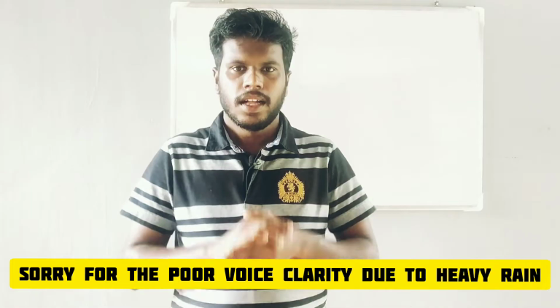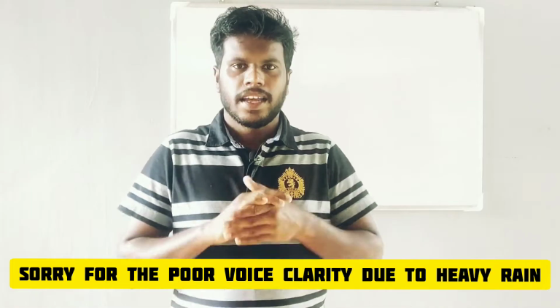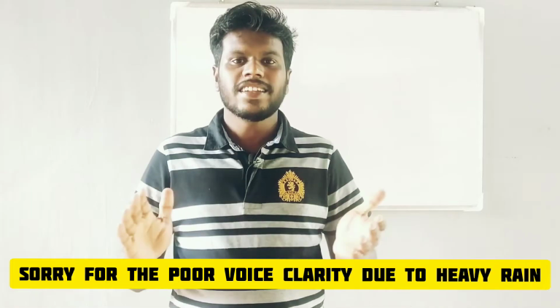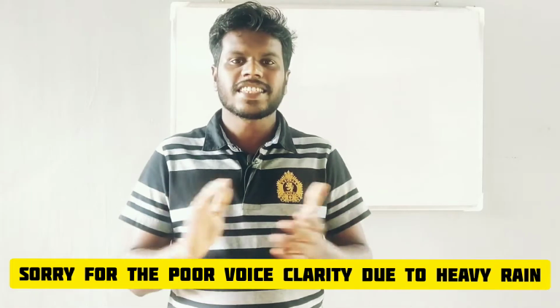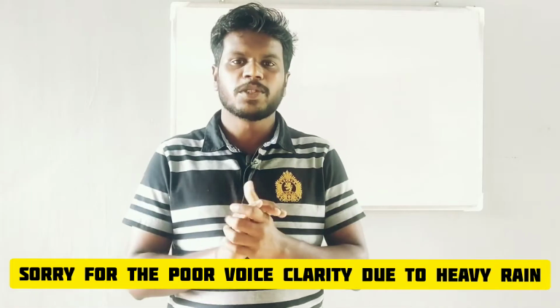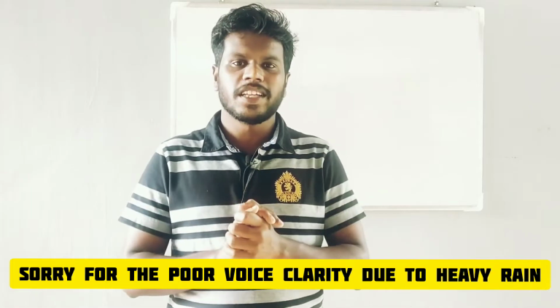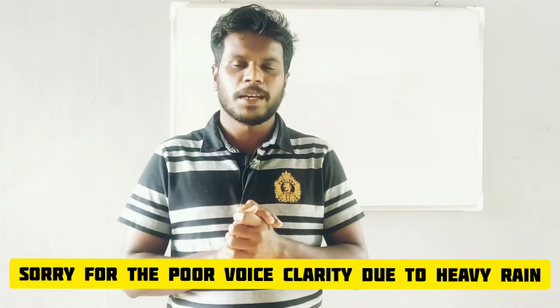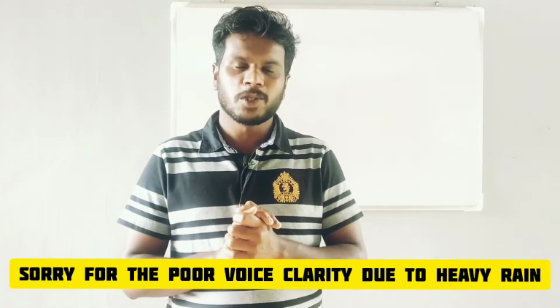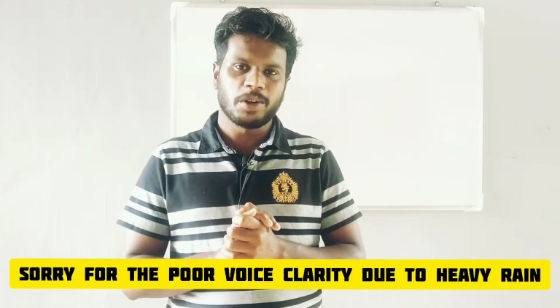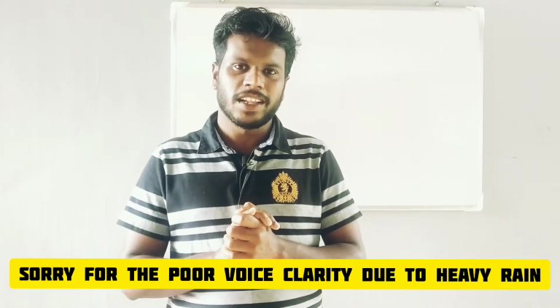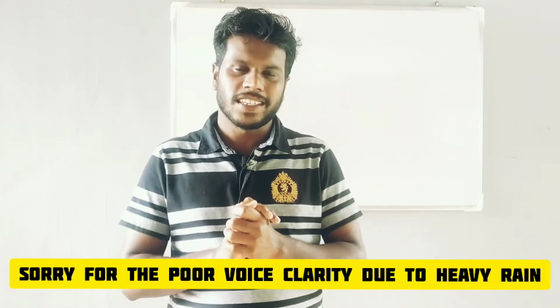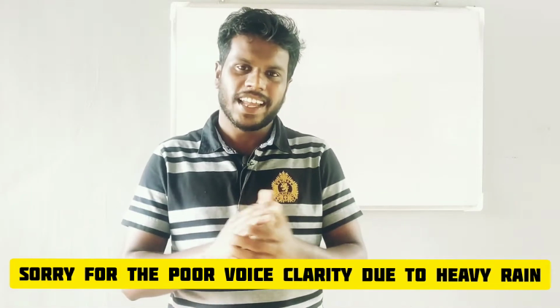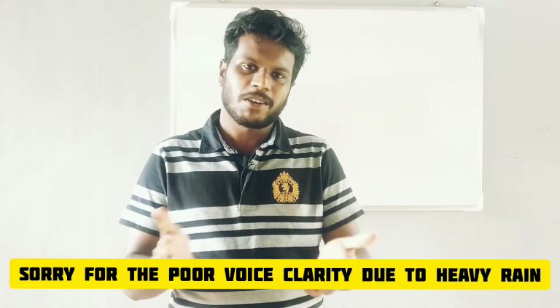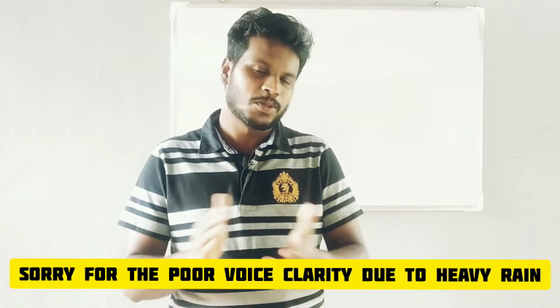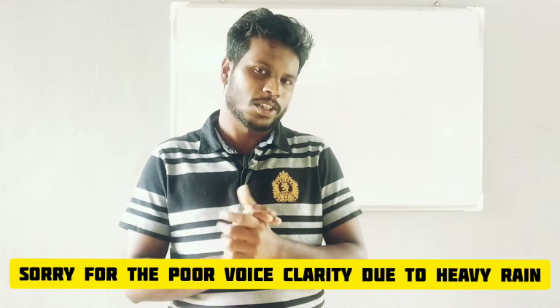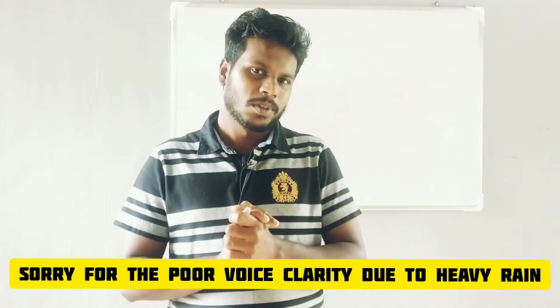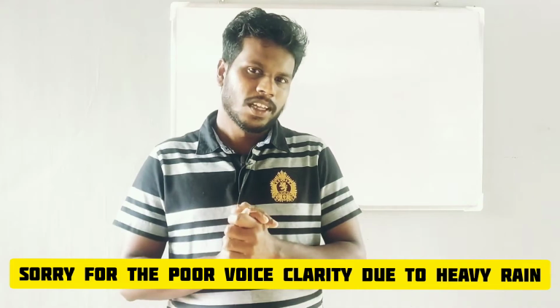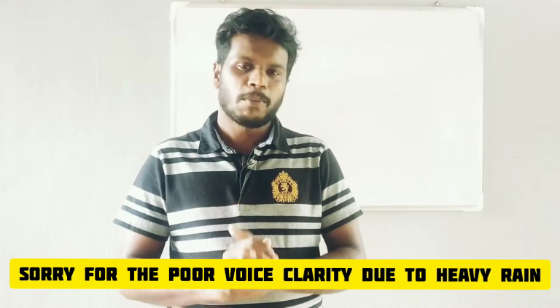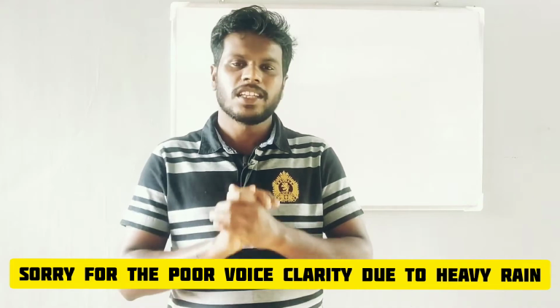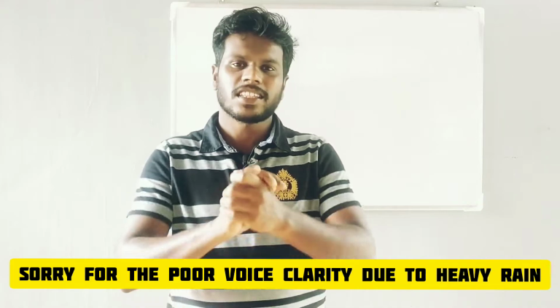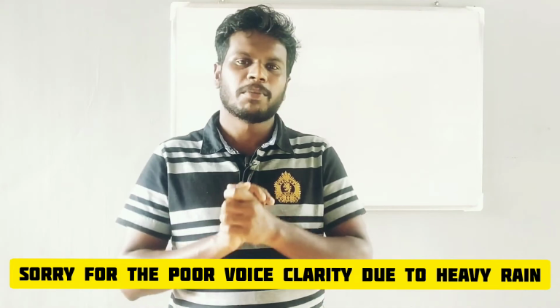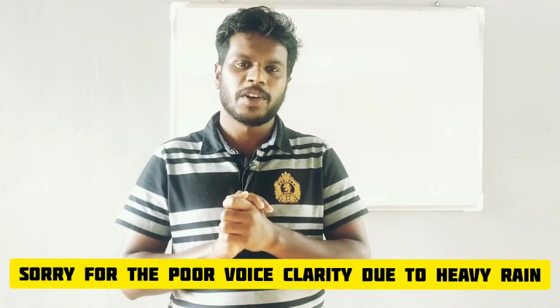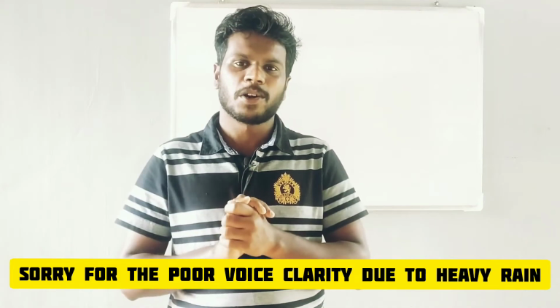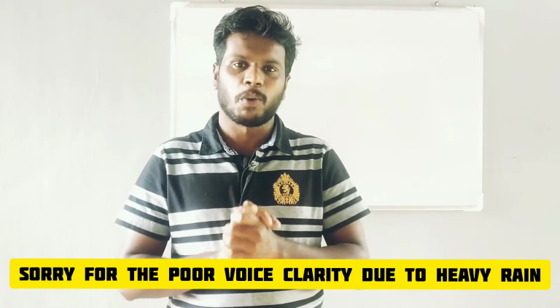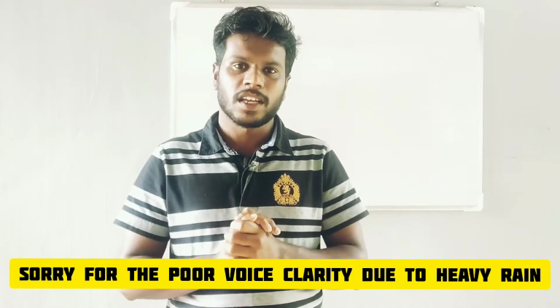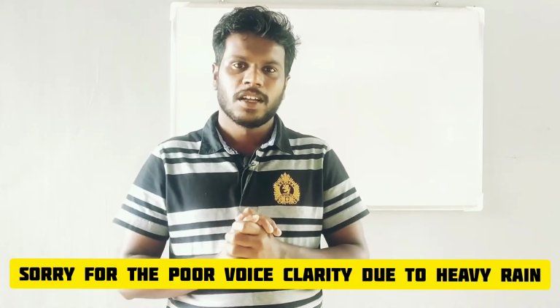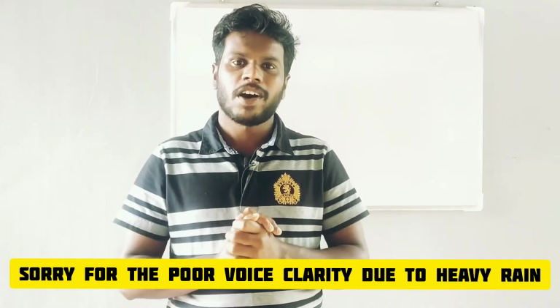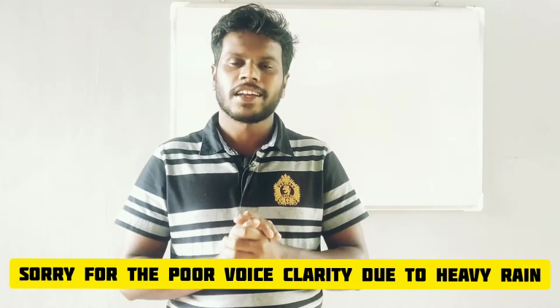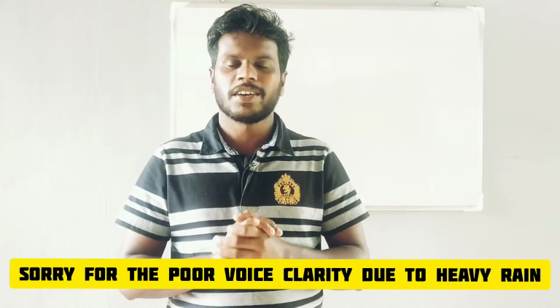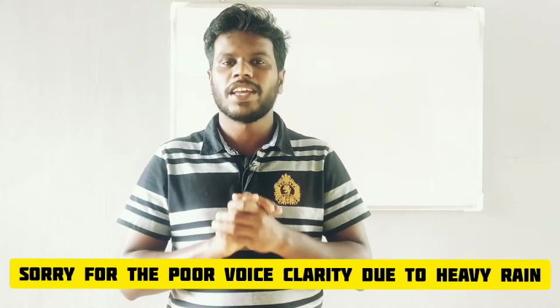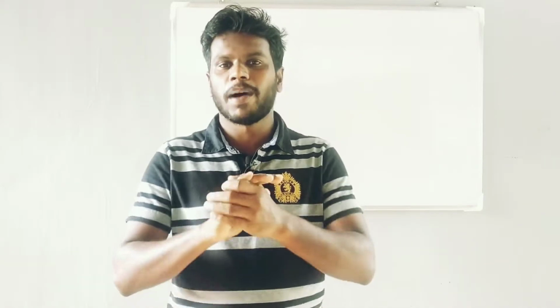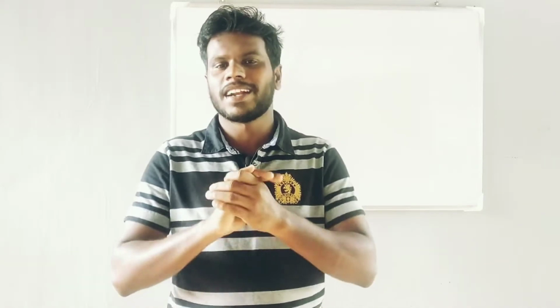Welcome to my new video. Today we are going to talk about wheel balancing.